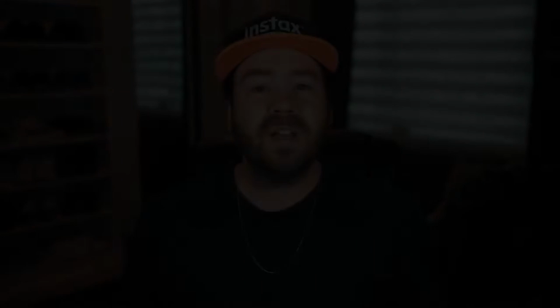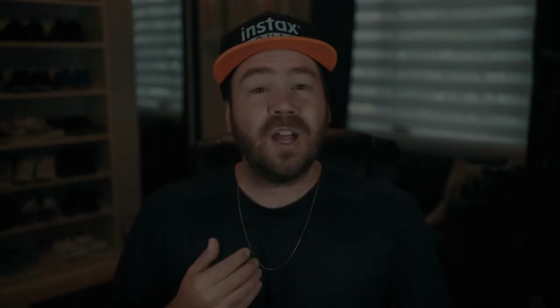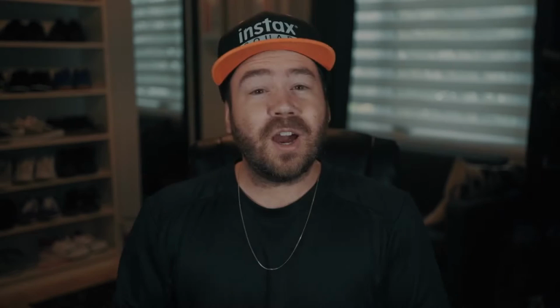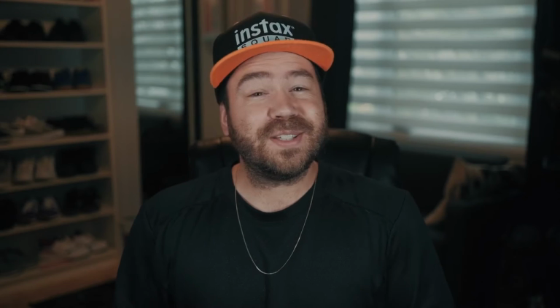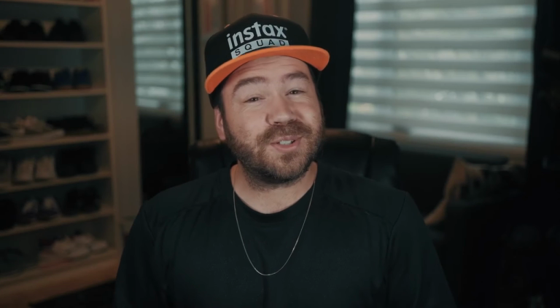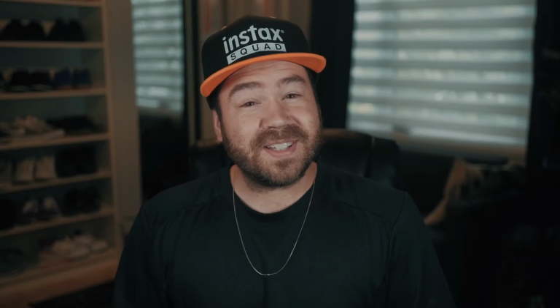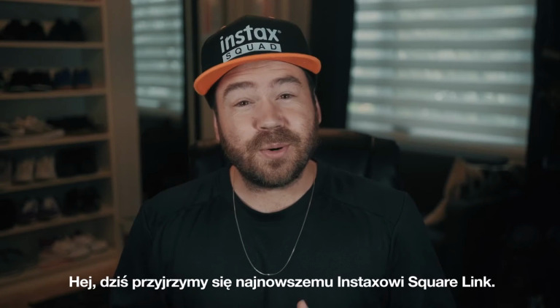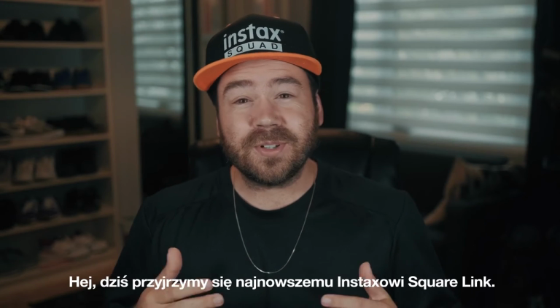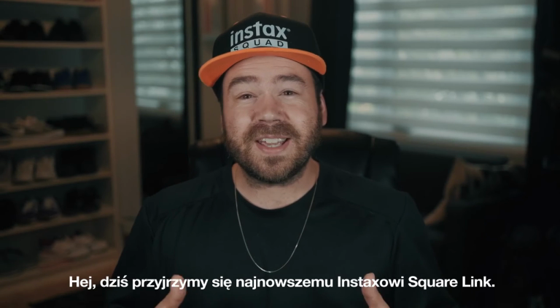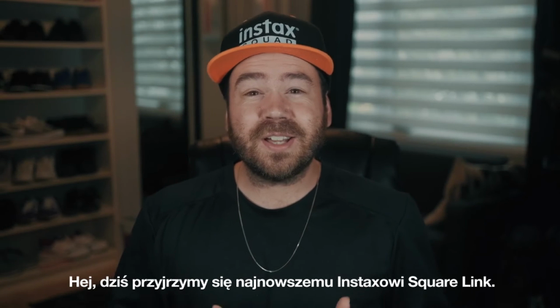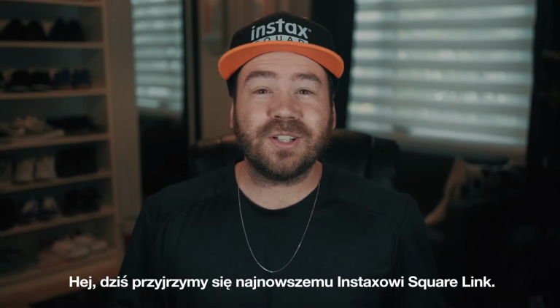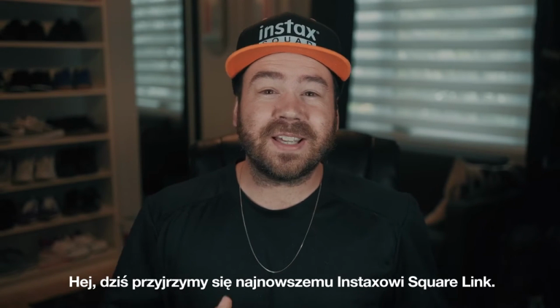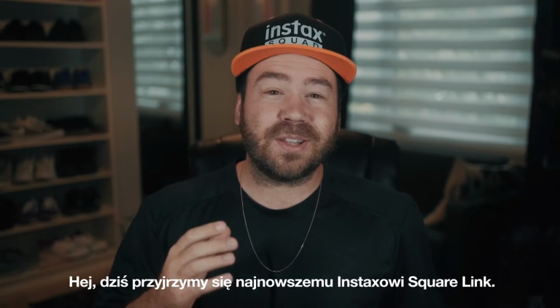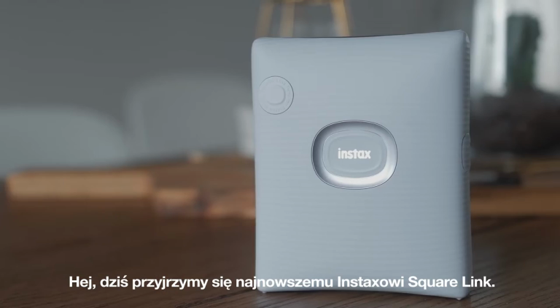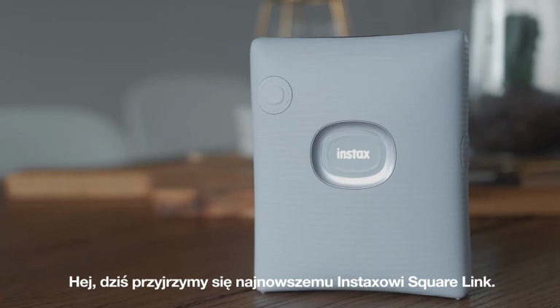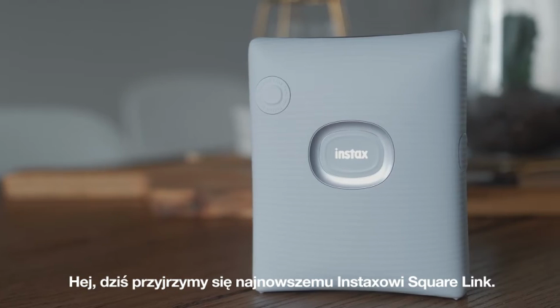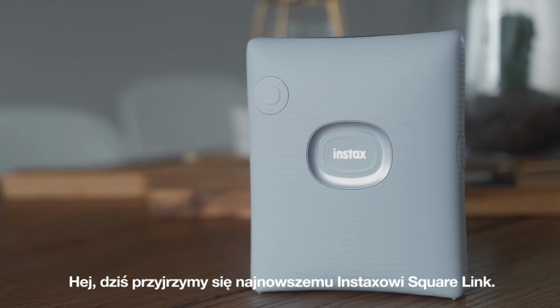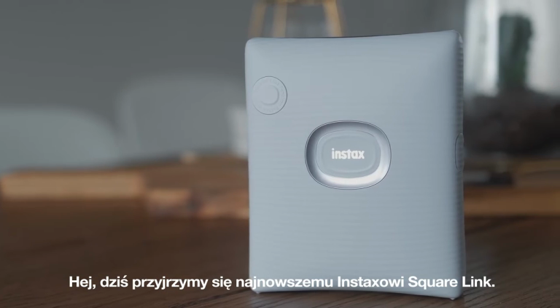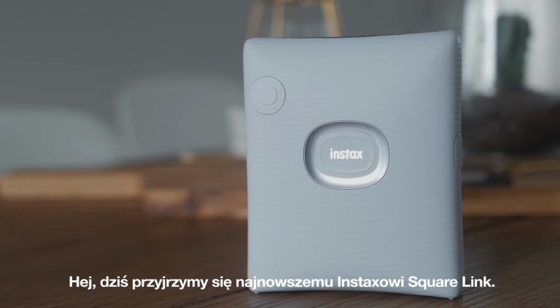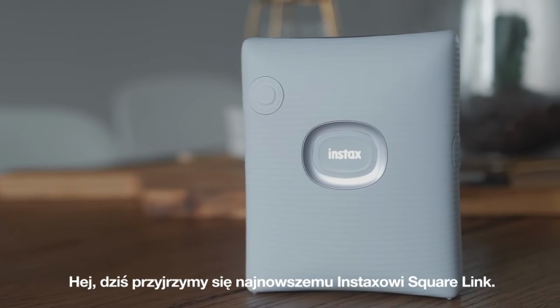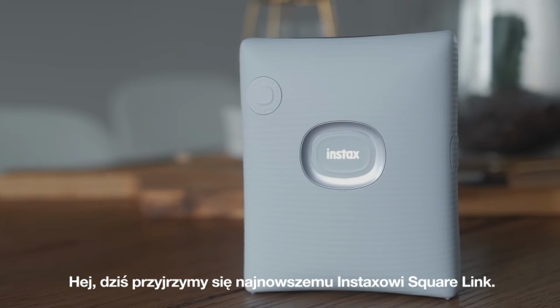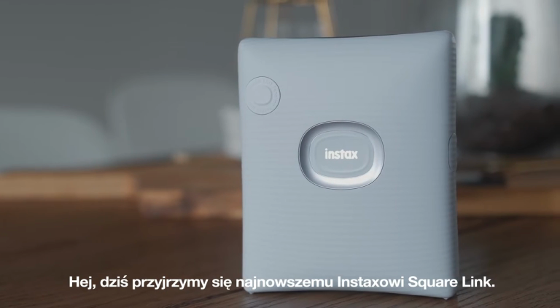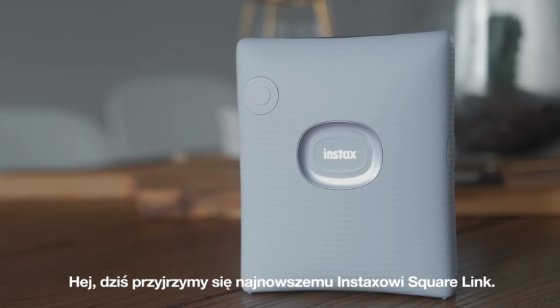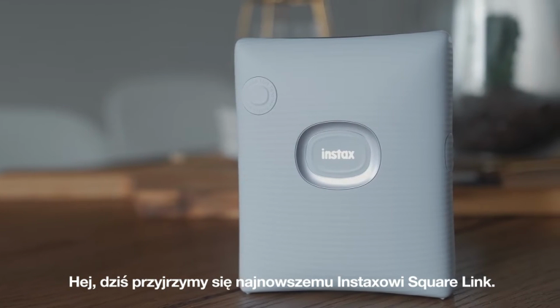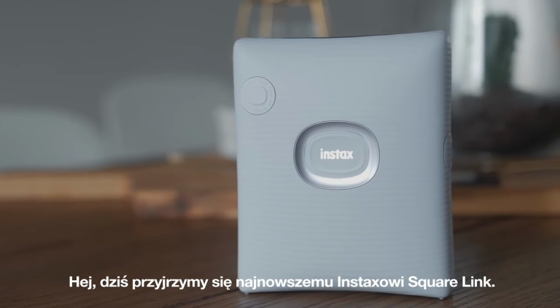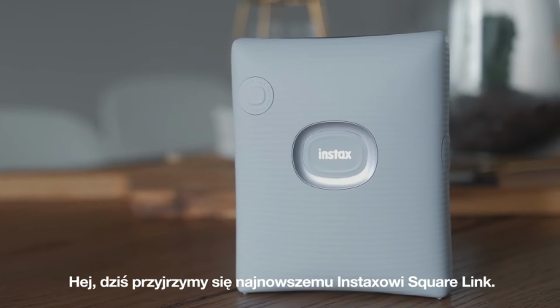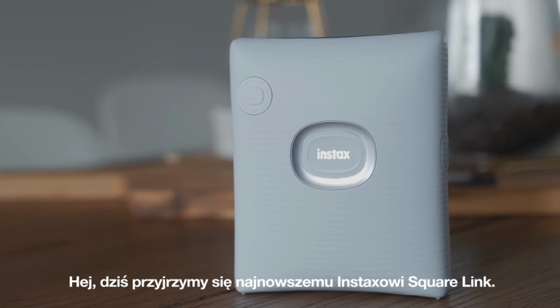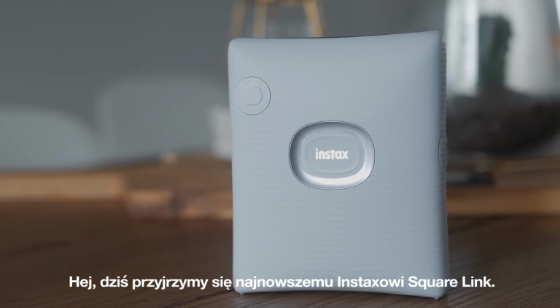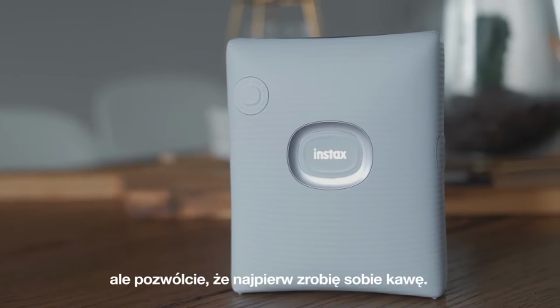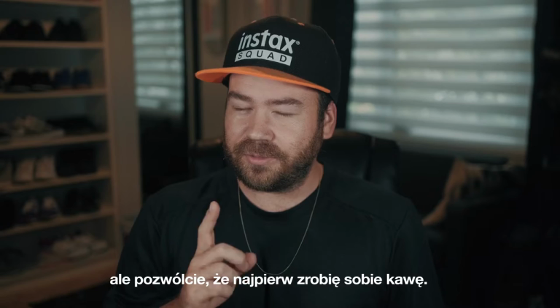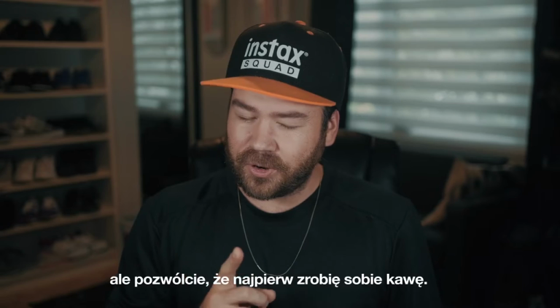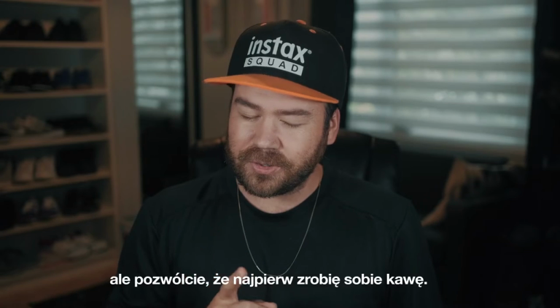All right, so today we're taking a look at the brand new Fujifilm Instax Square Link.